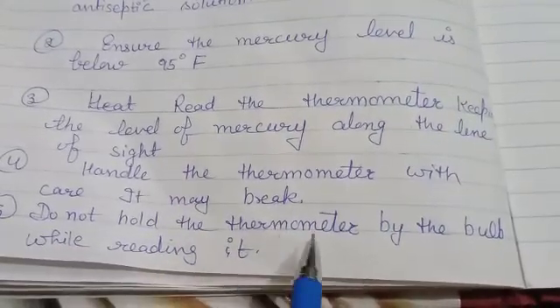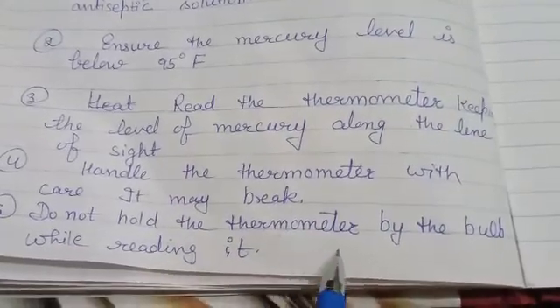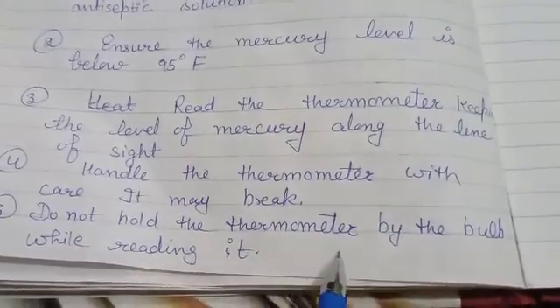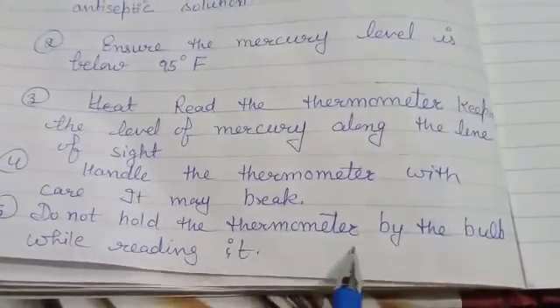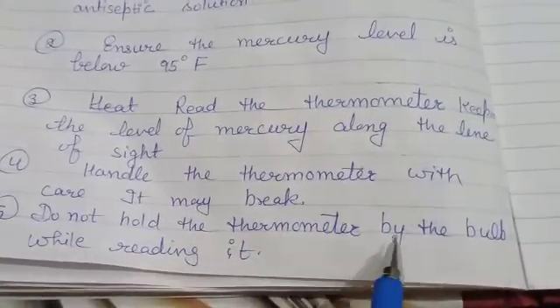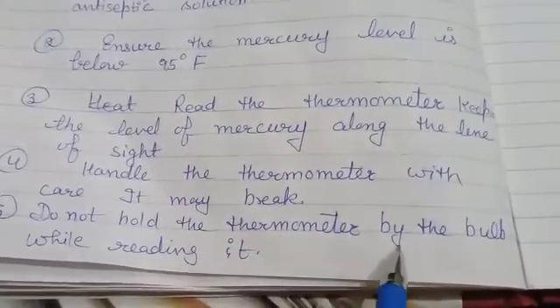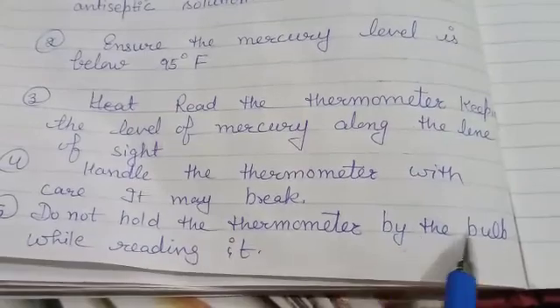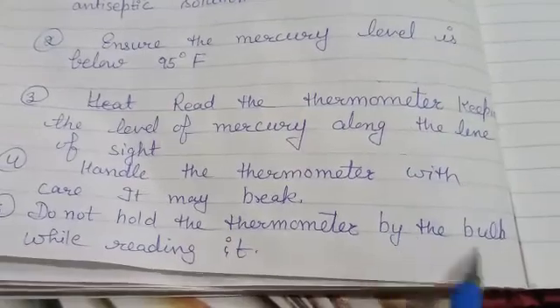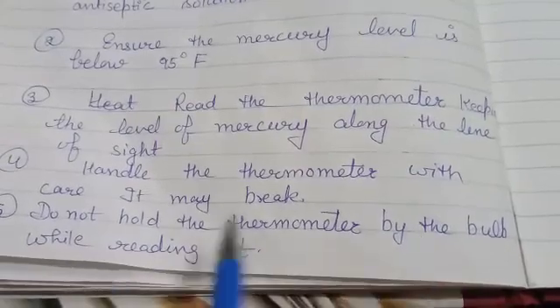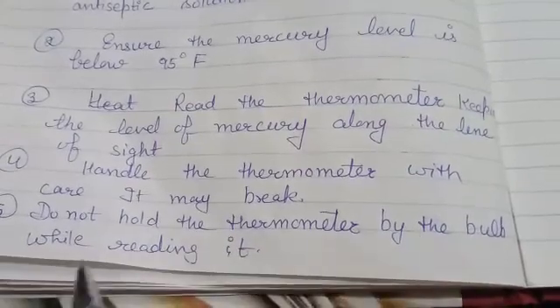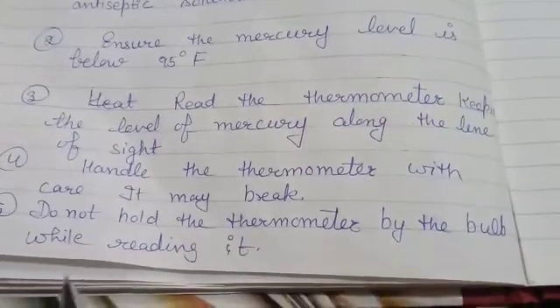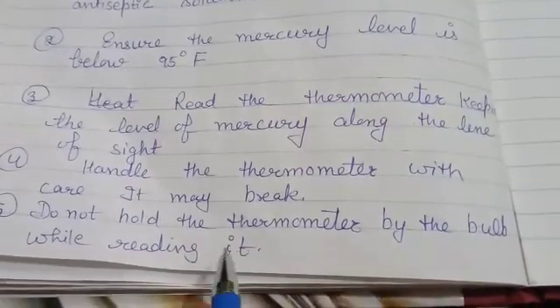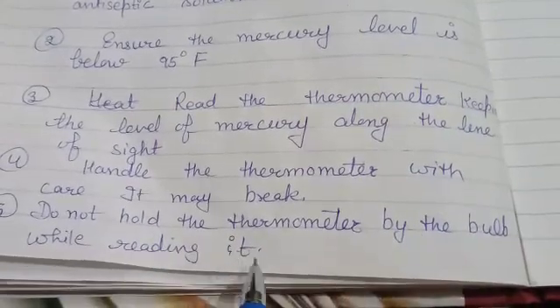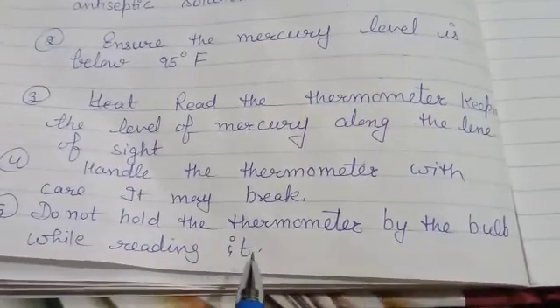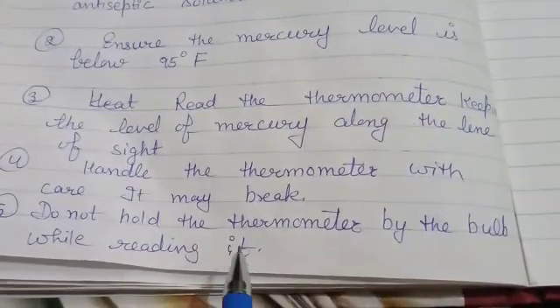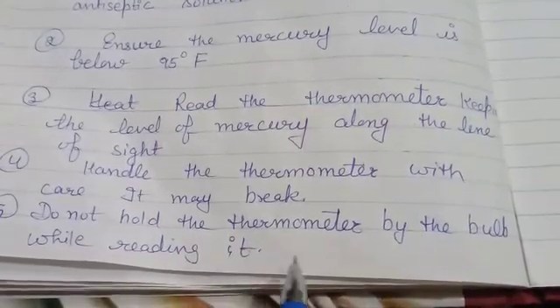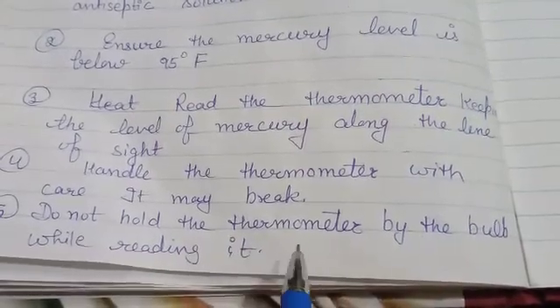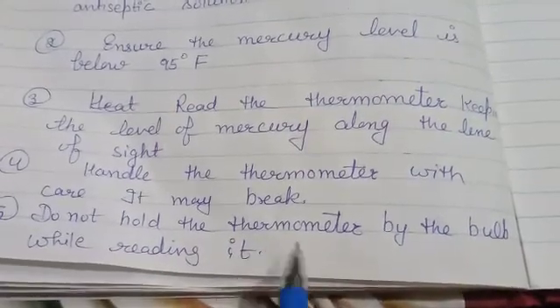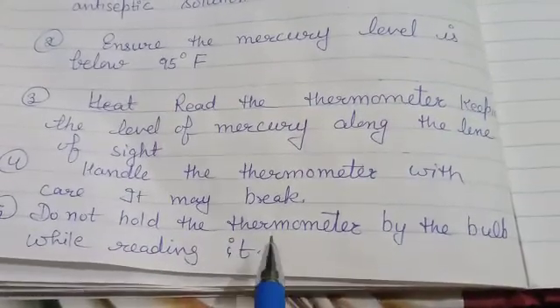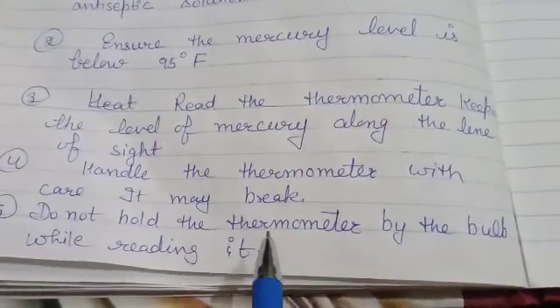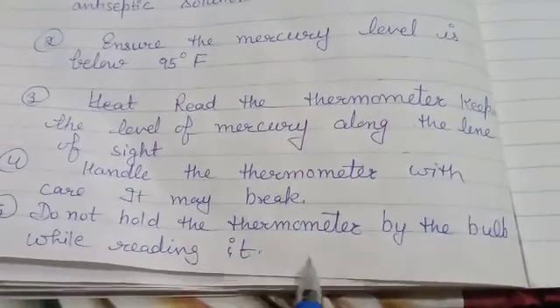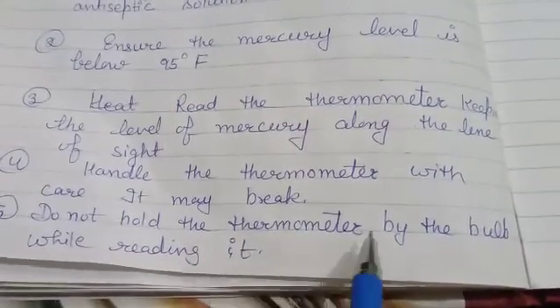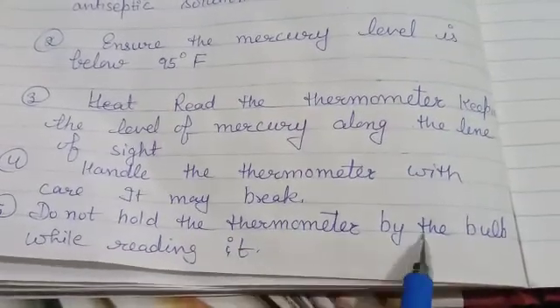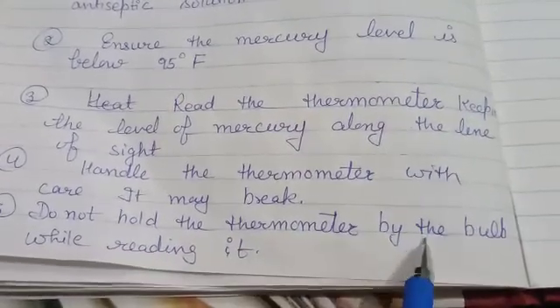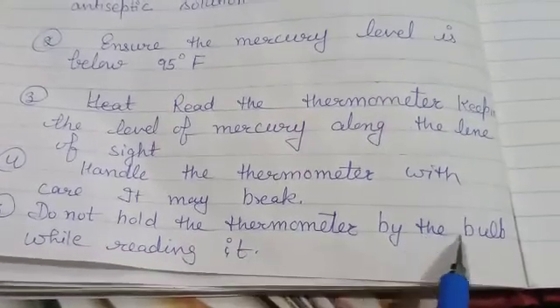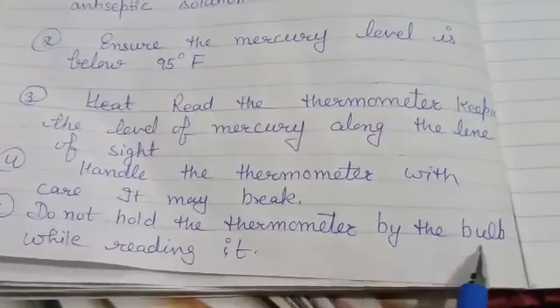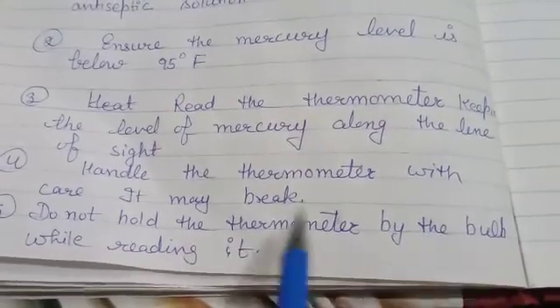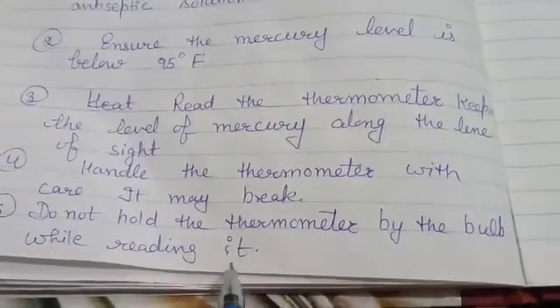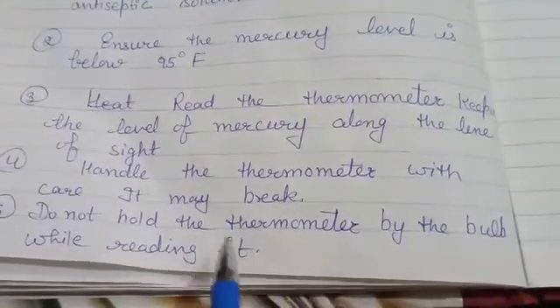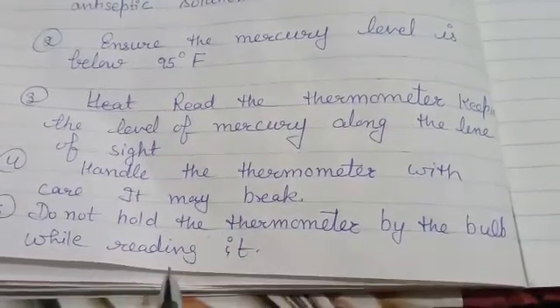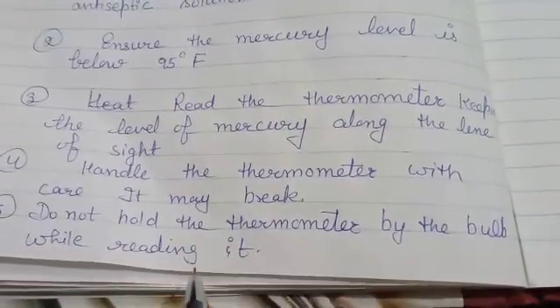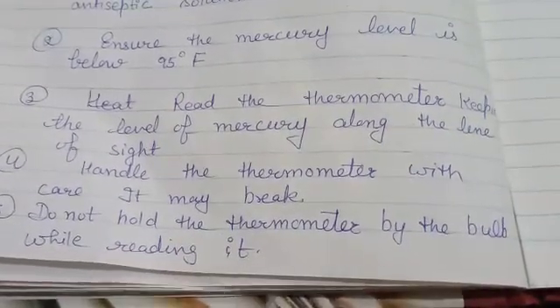Next, do not hold the thermometer by the bulb while reading, as heat from your hand may affect the reading.